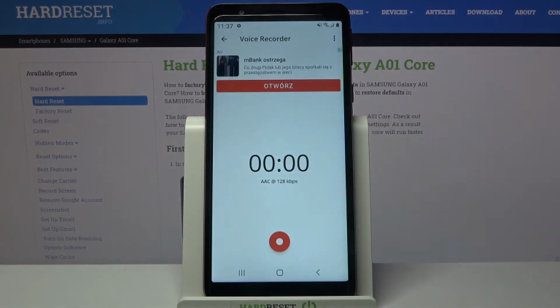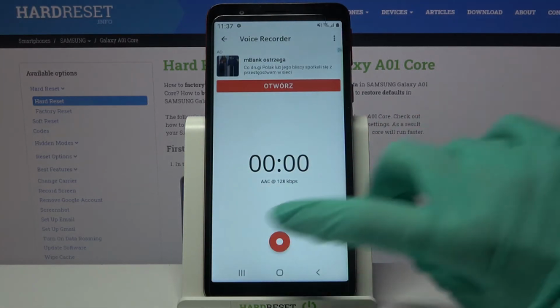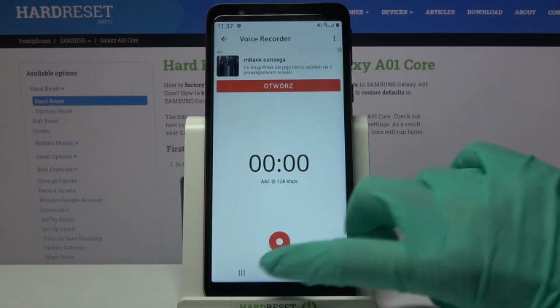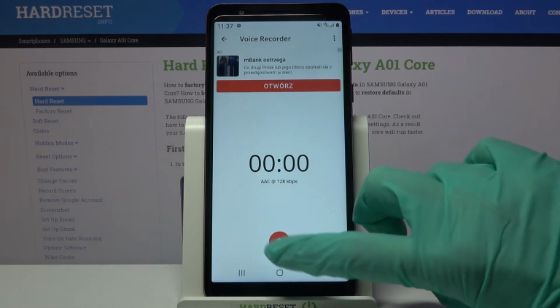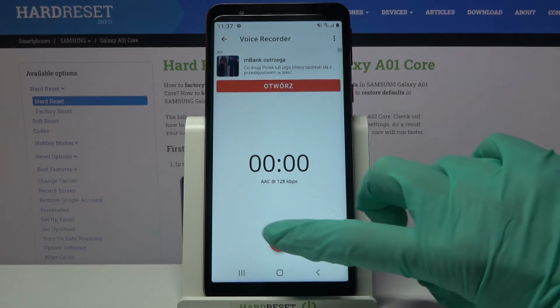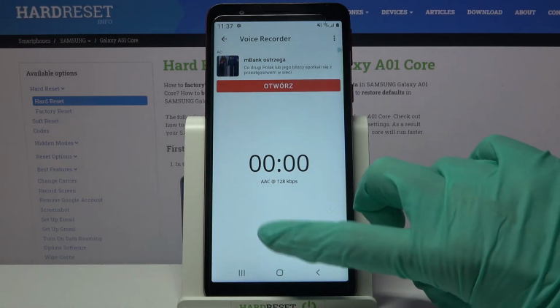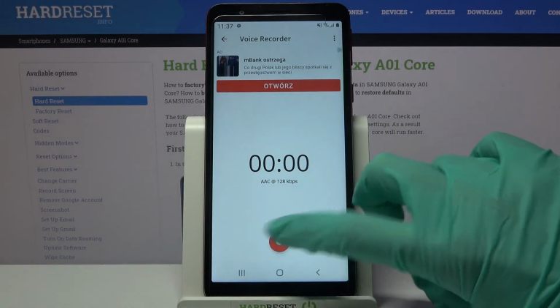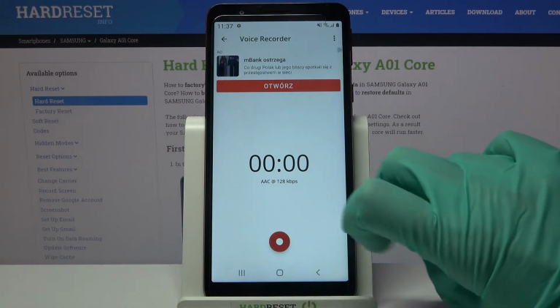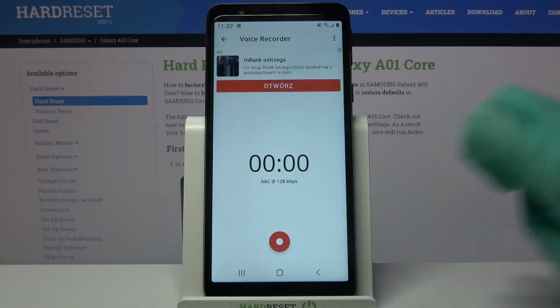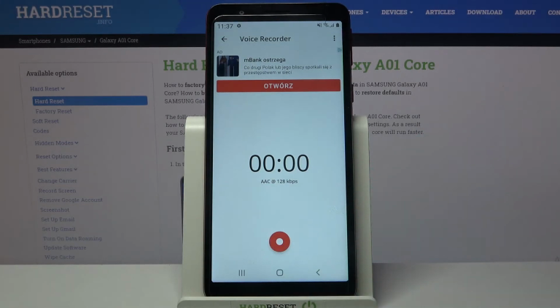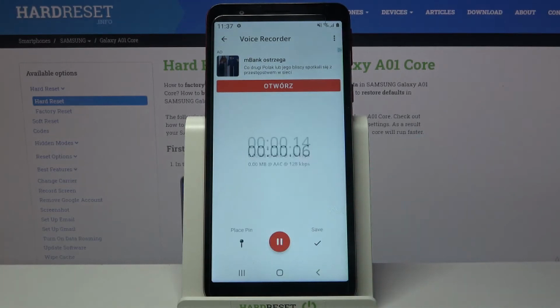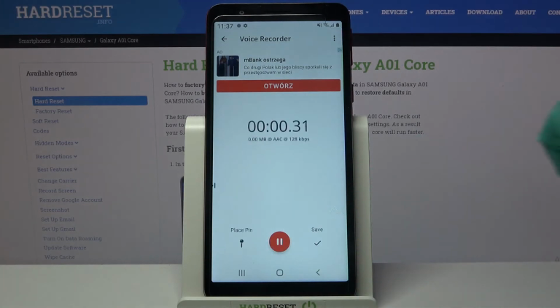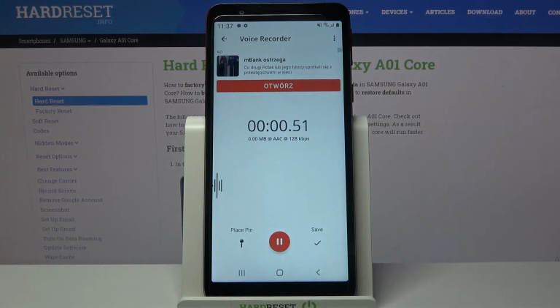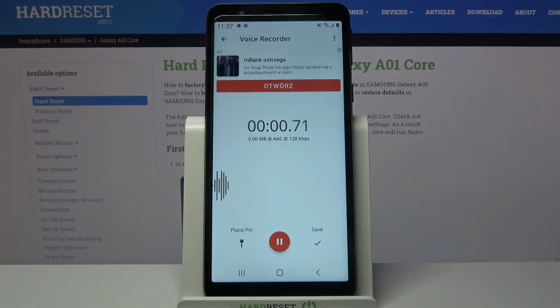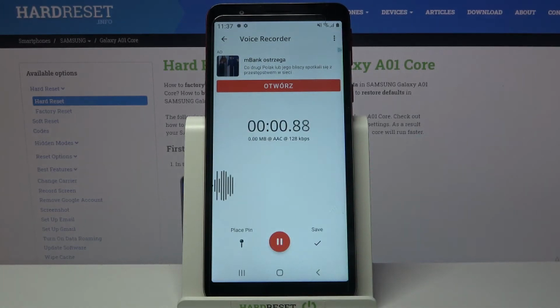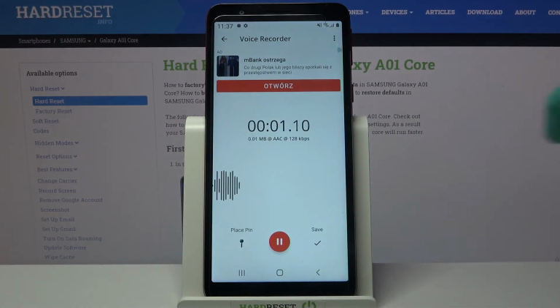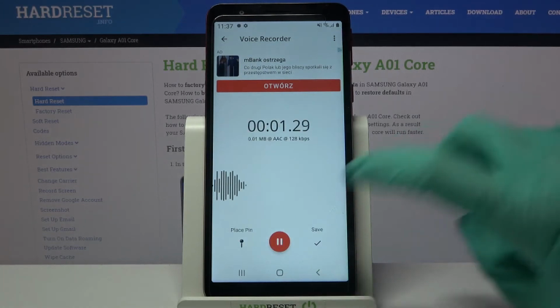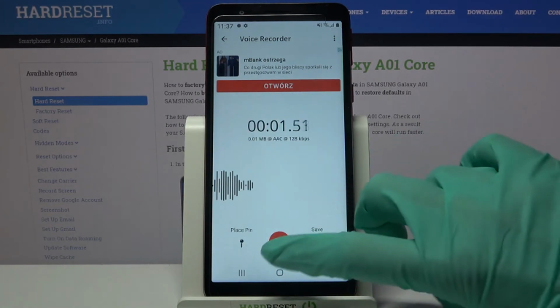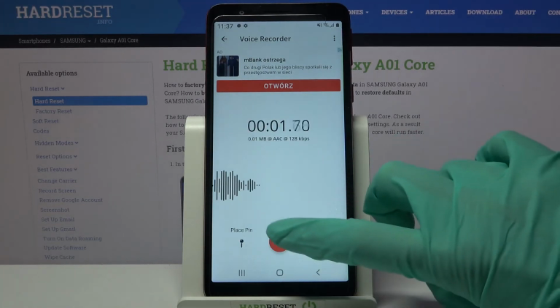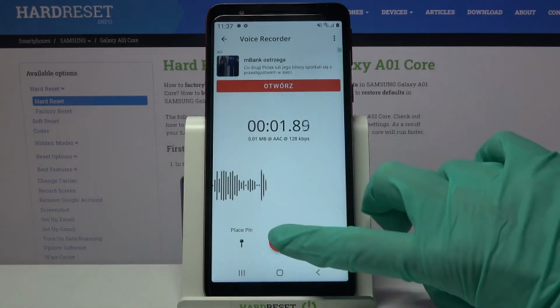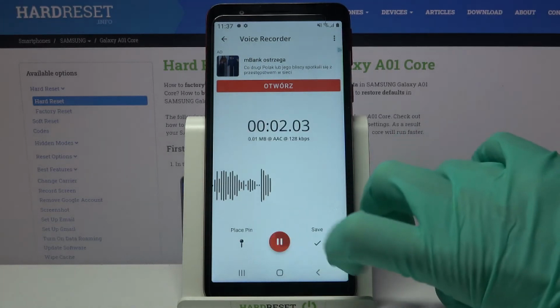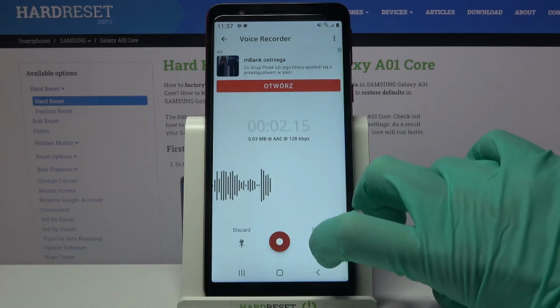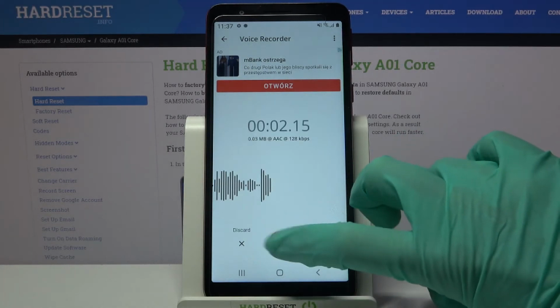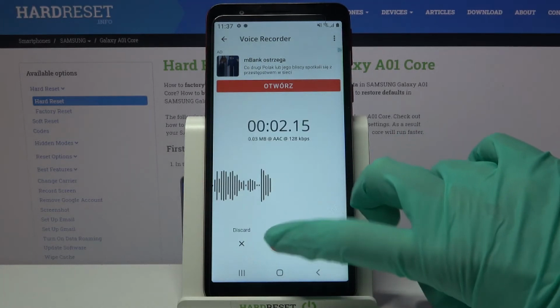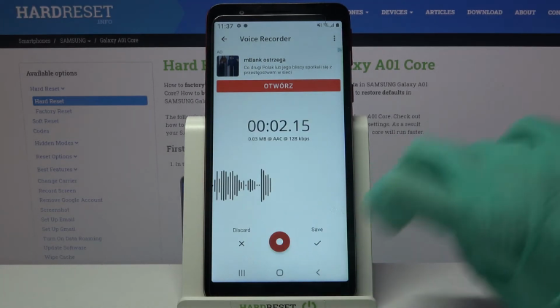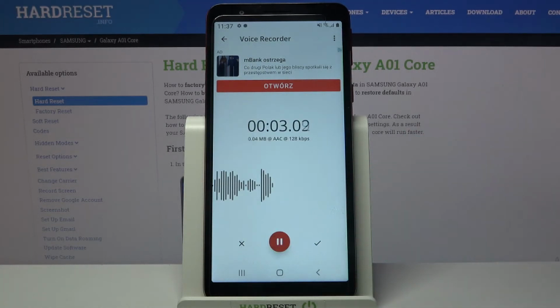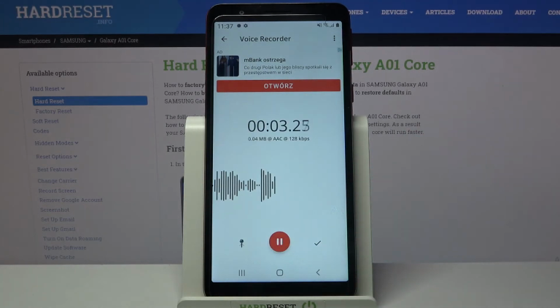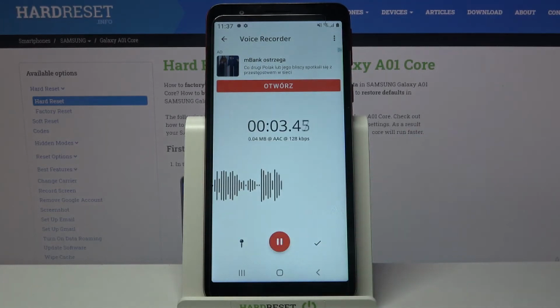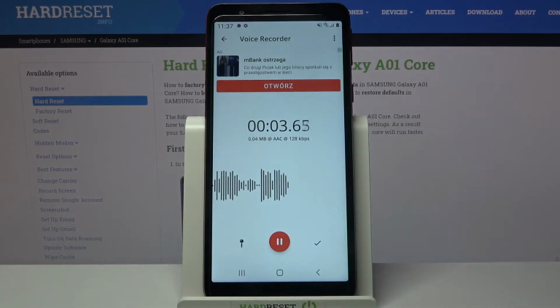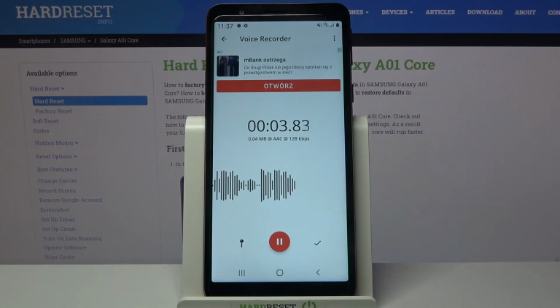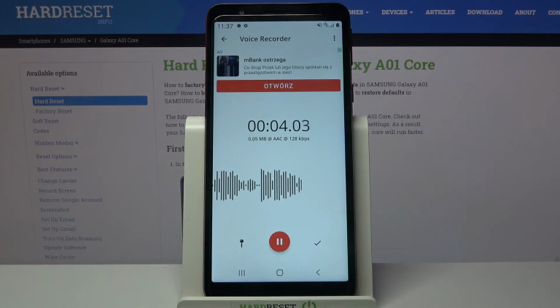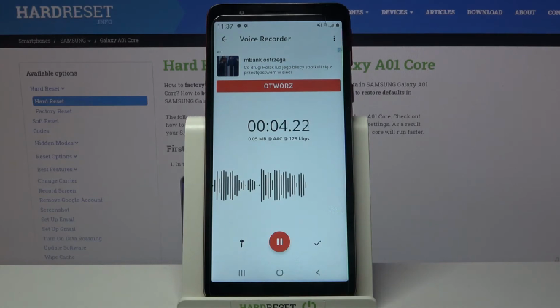After that click on this red button to start a recording. You can pause it and unpause it by tapping on the same one.